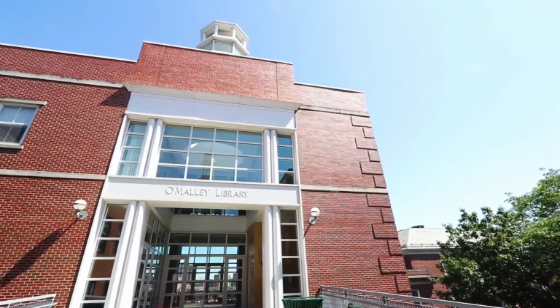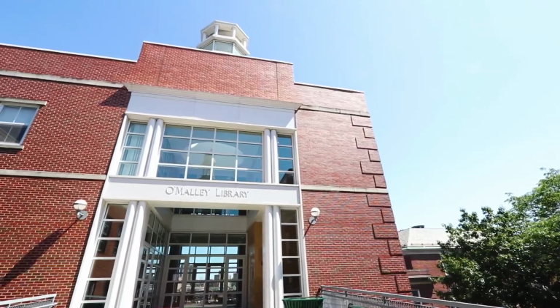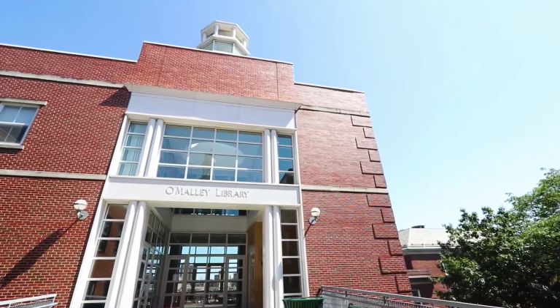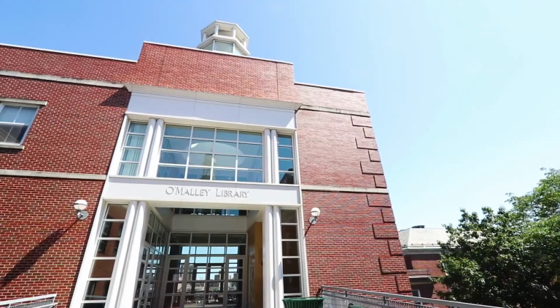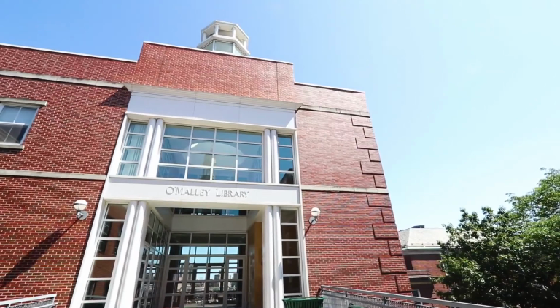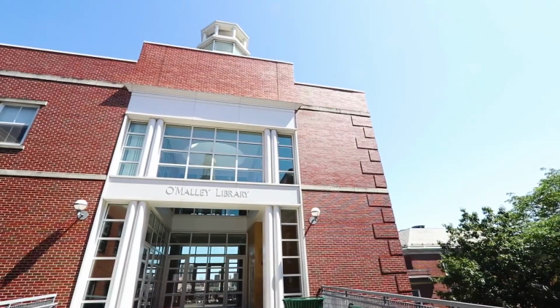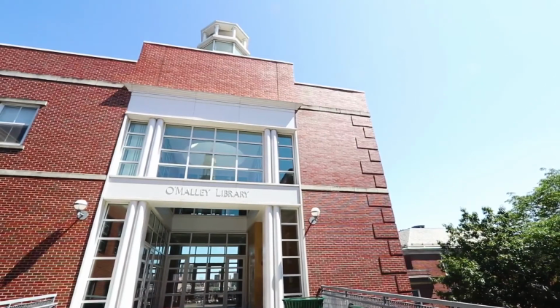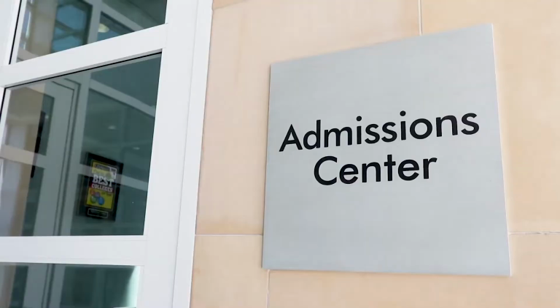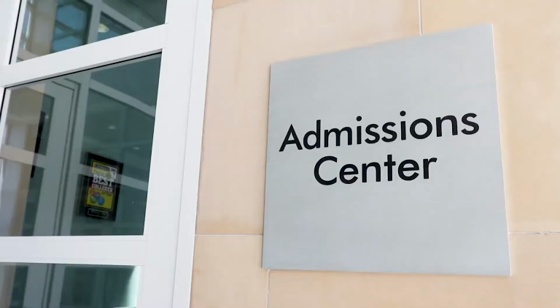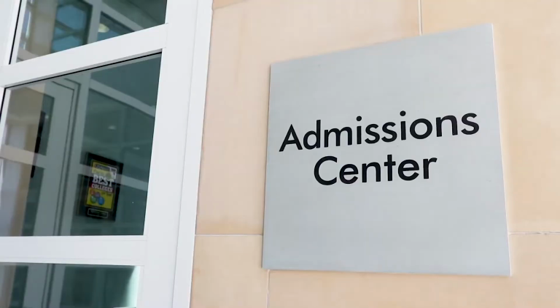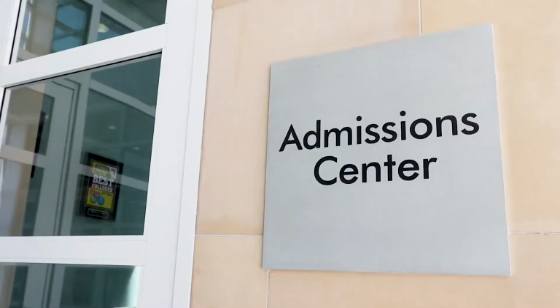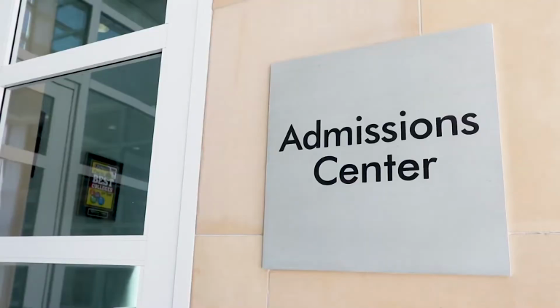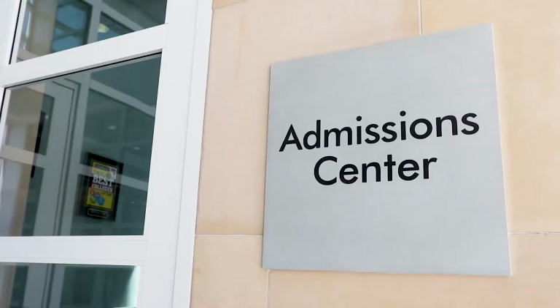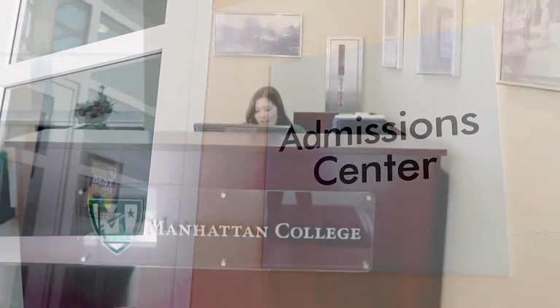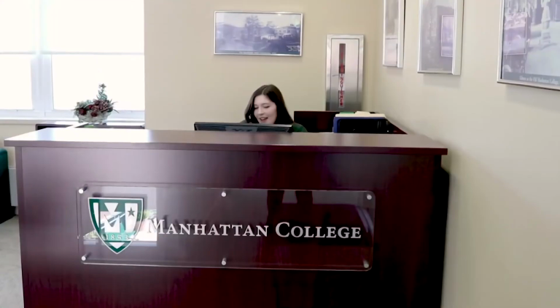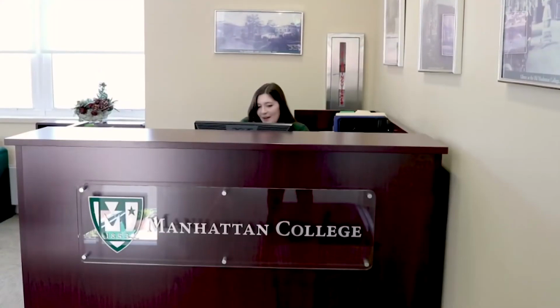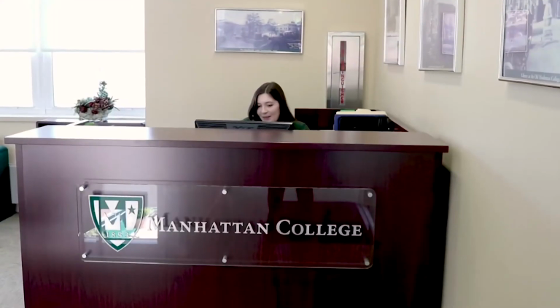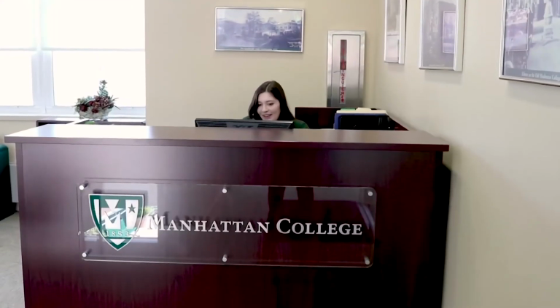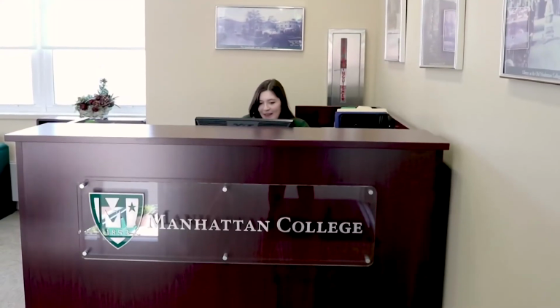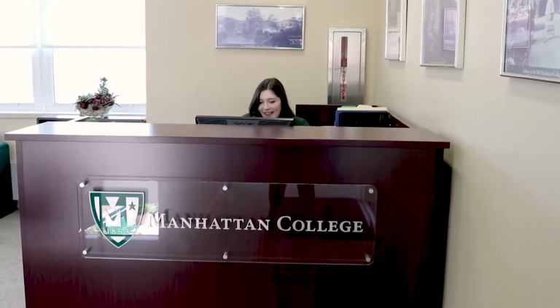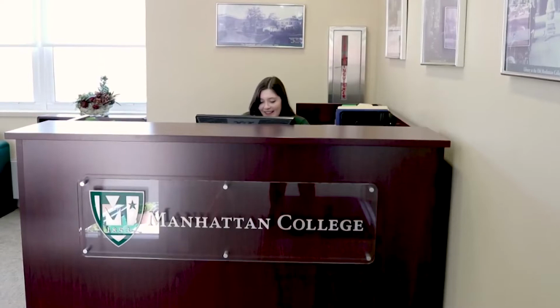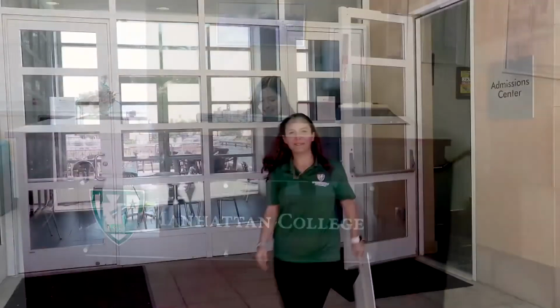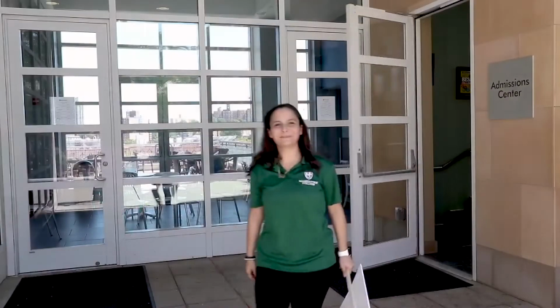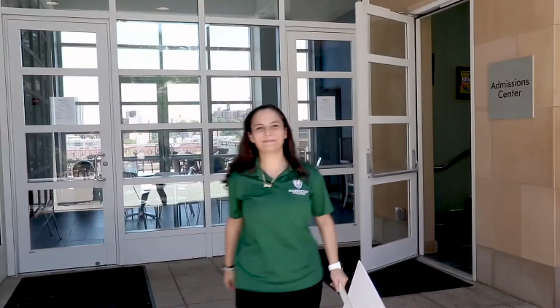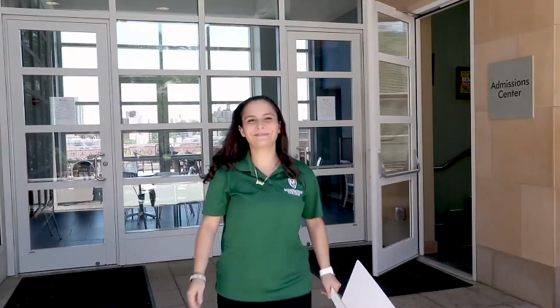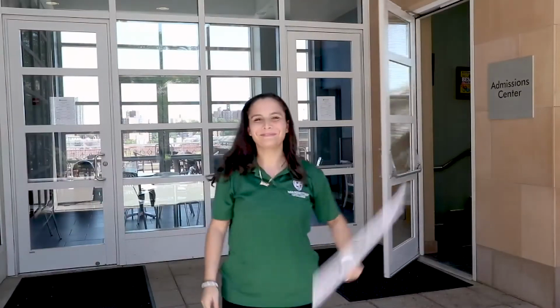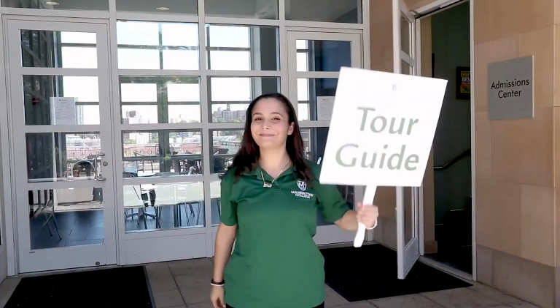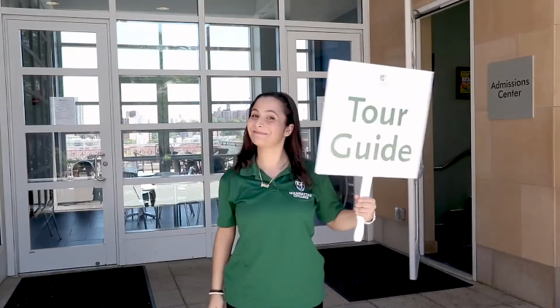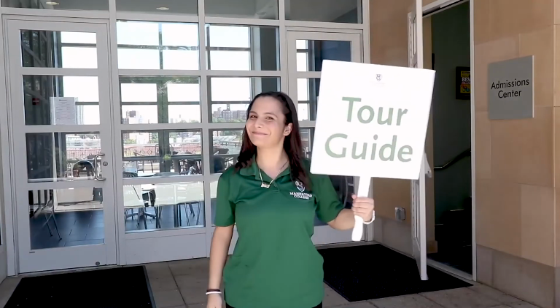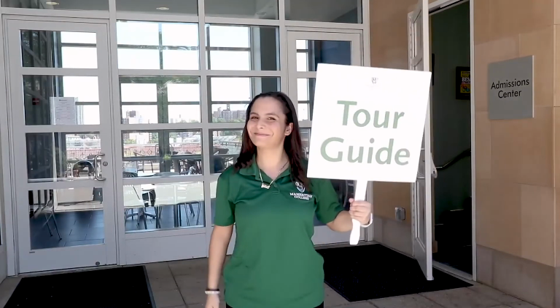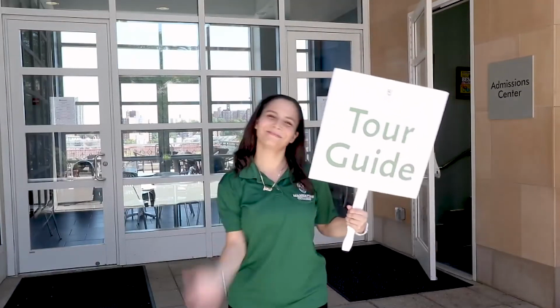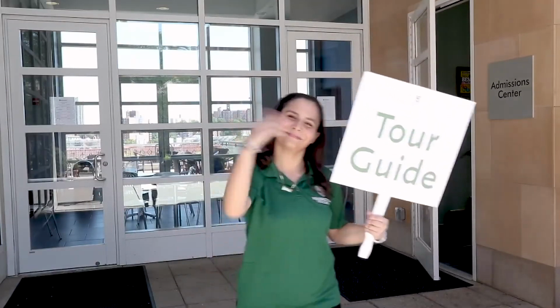Right upstairs, you'll find the admissions office, home to our friendly campus tour guides who you might see showing around some future Jaspers.